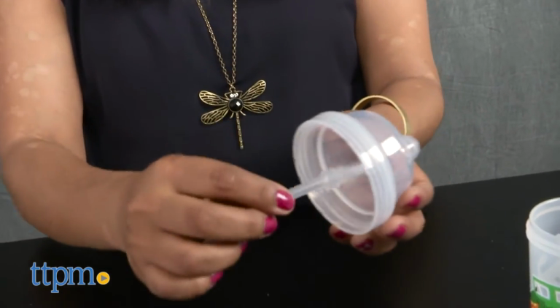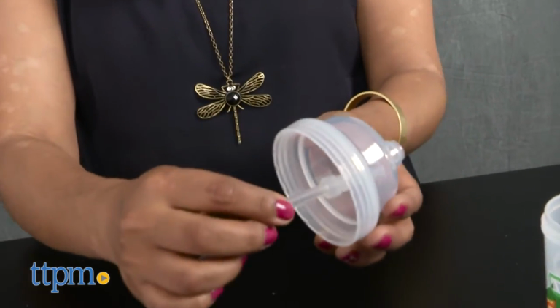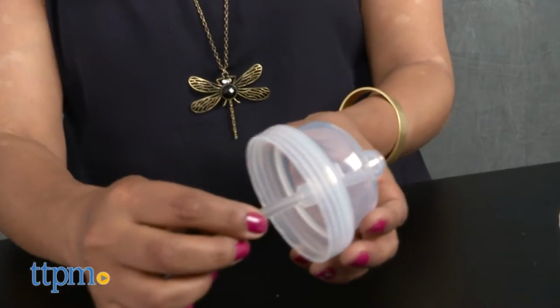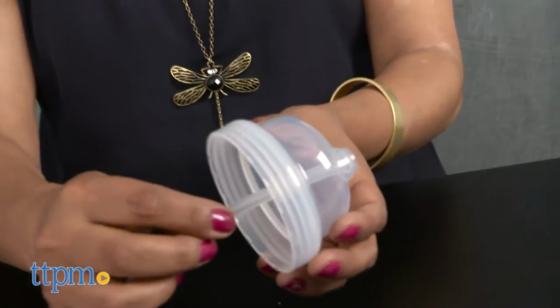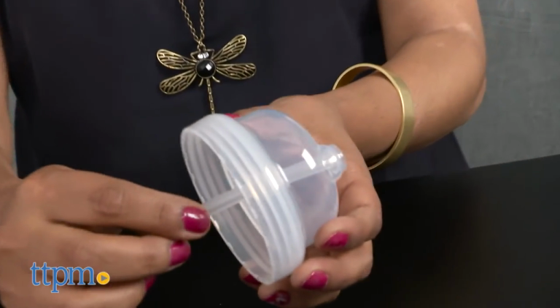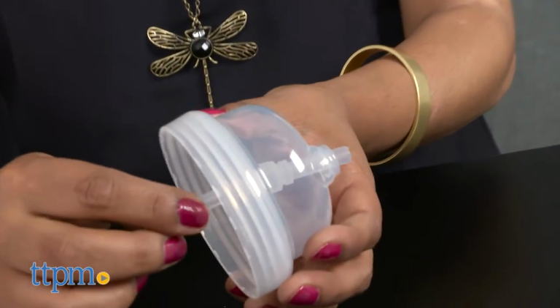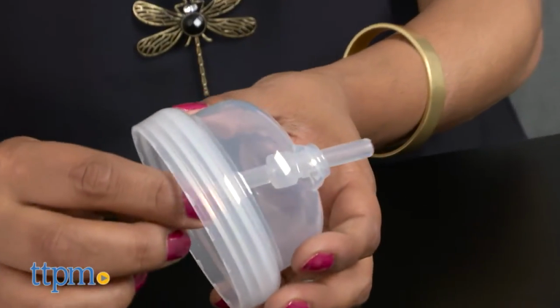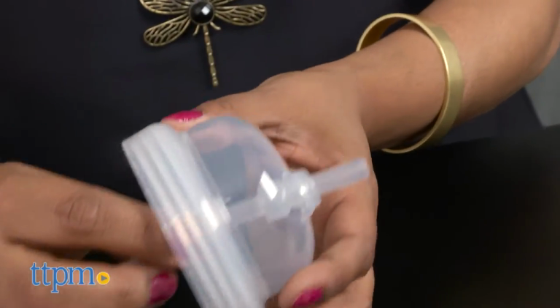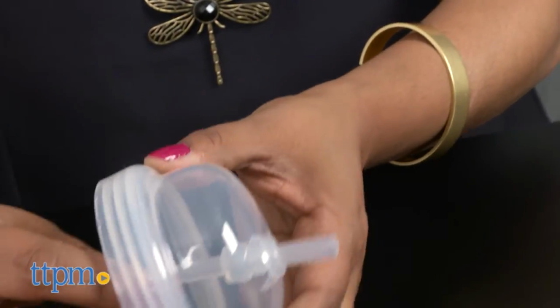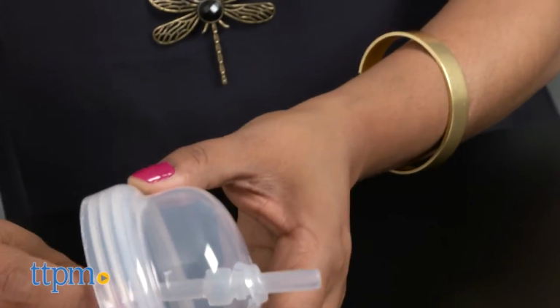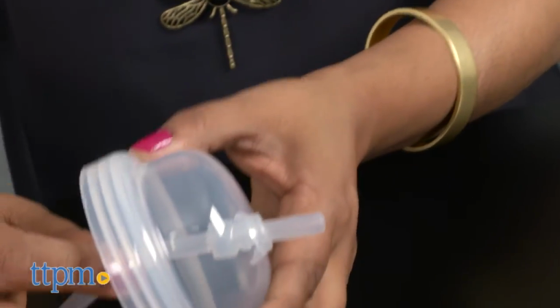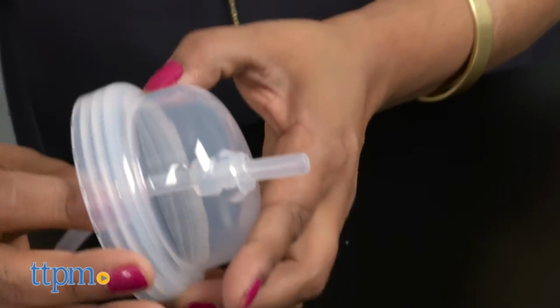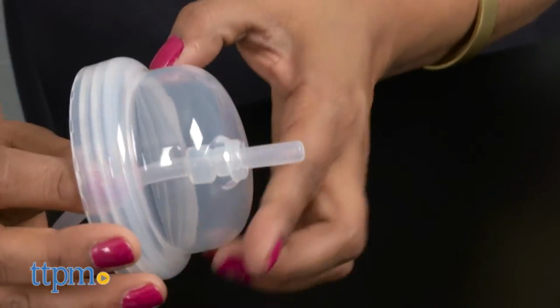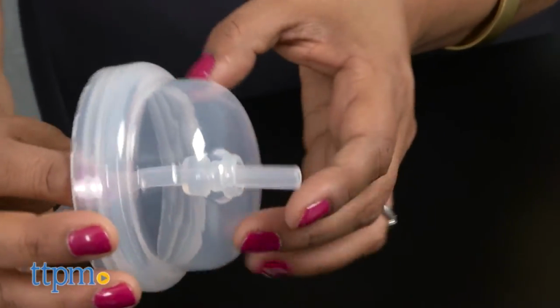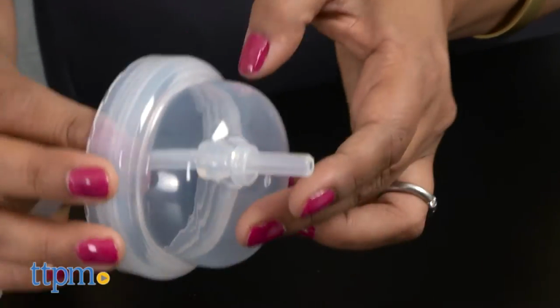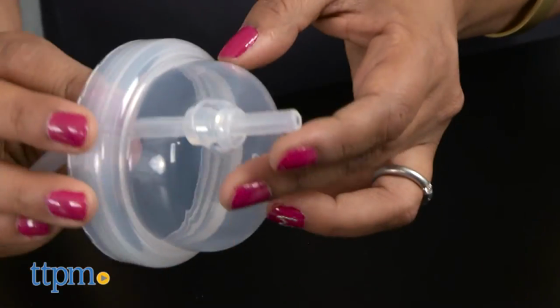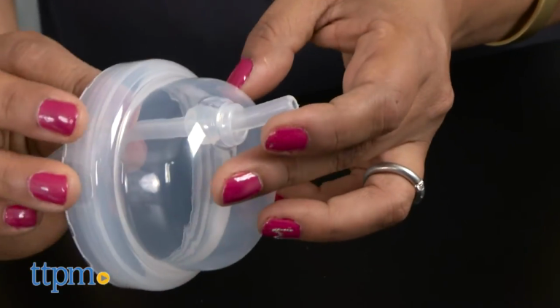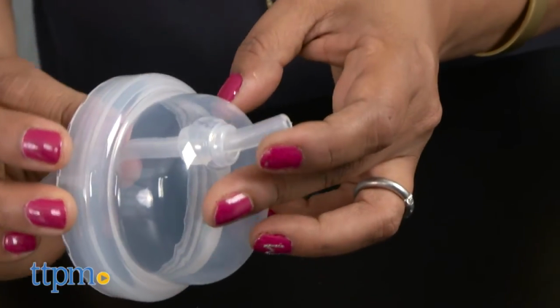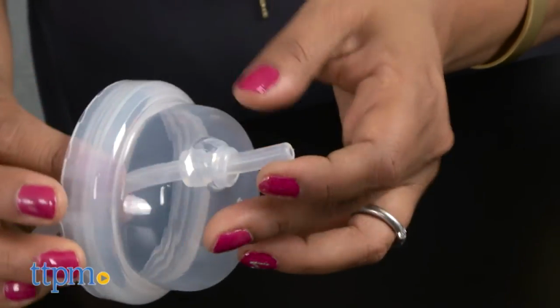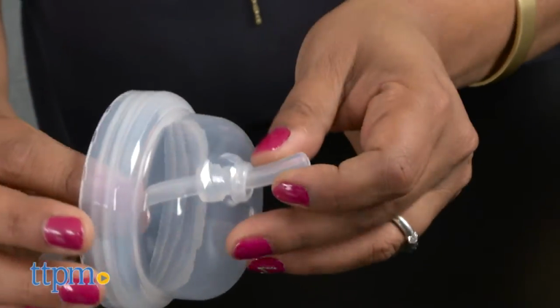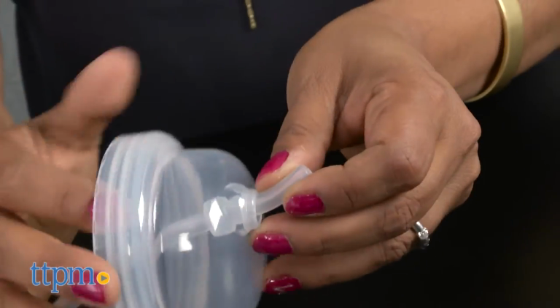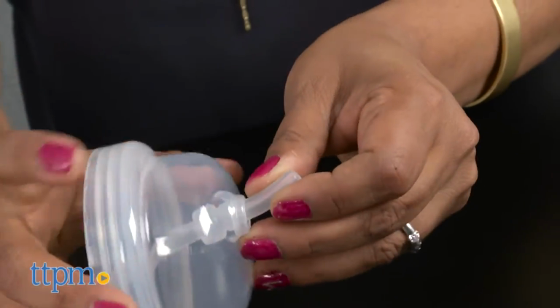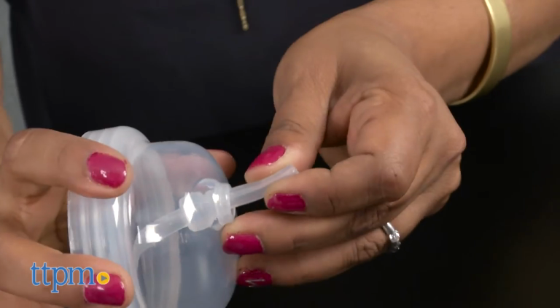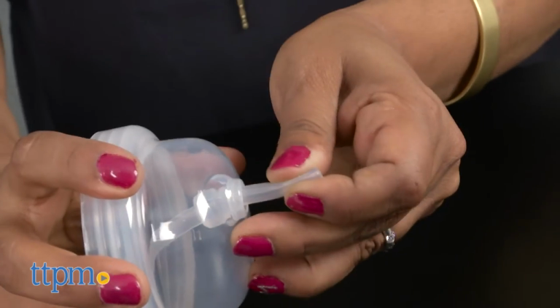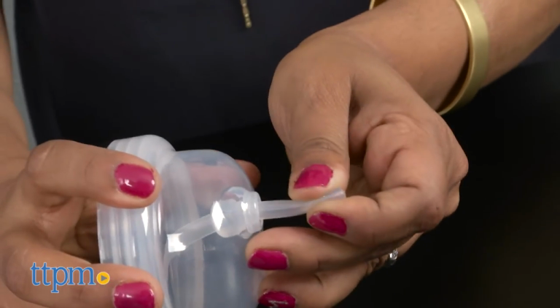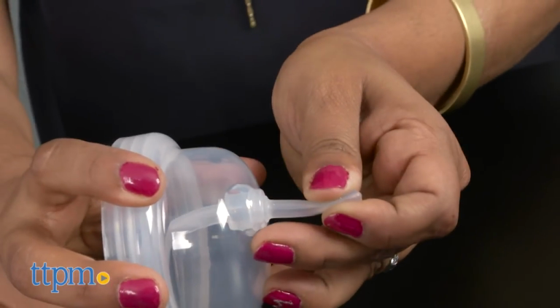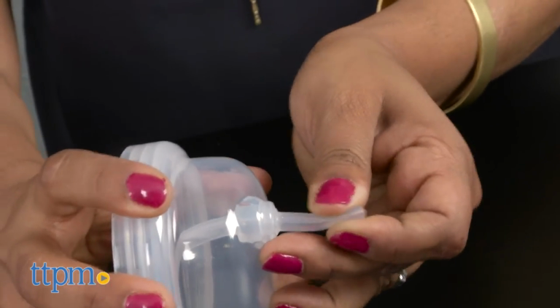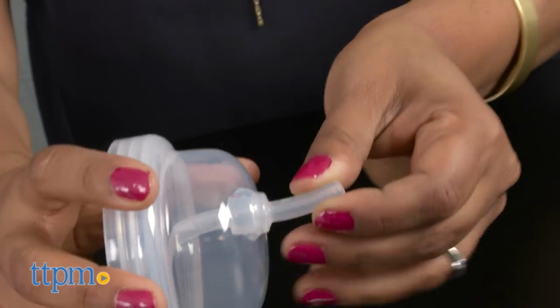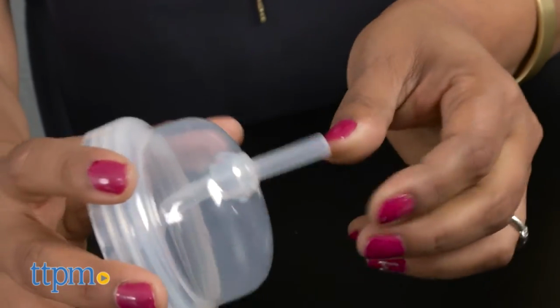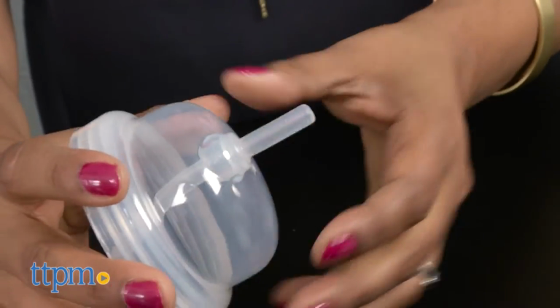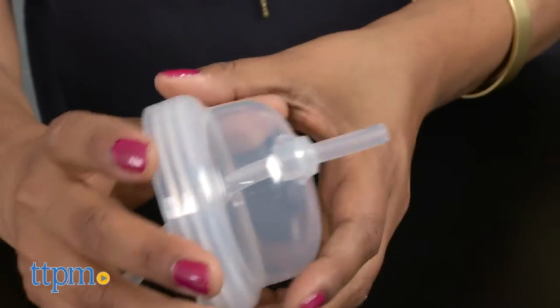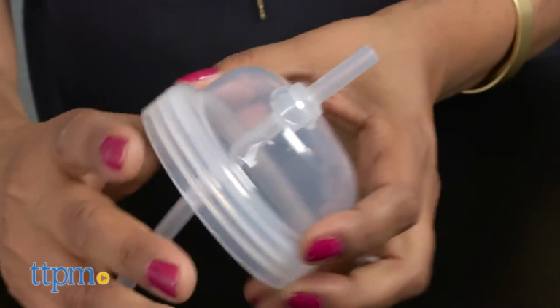These cups are not leak-proof but do cut down on spills. The straws click into place and cannot be pulled out.